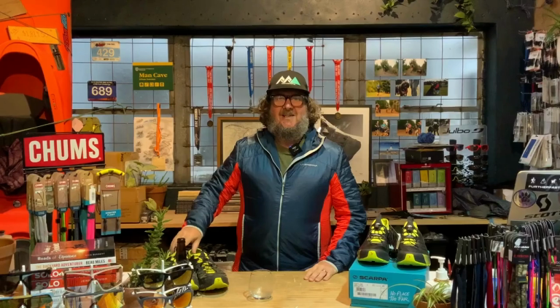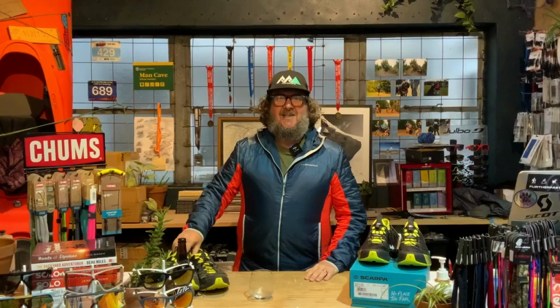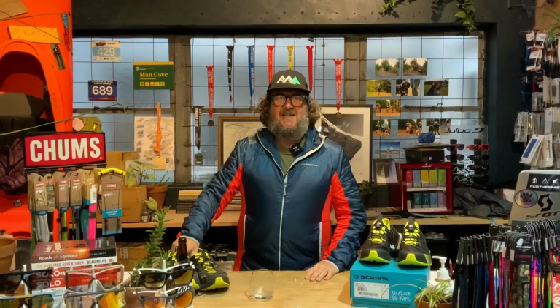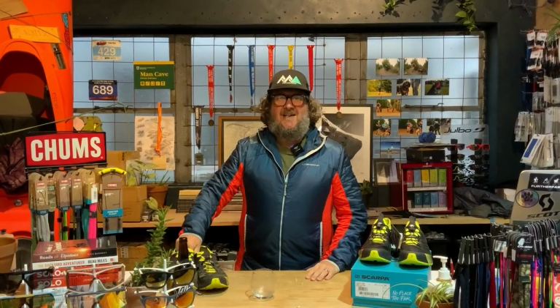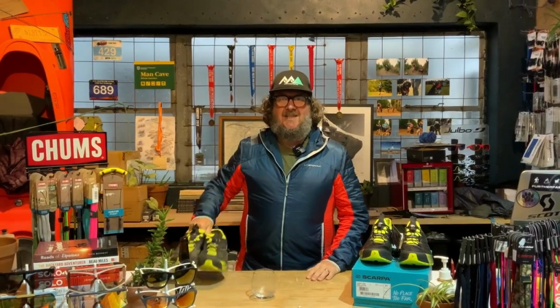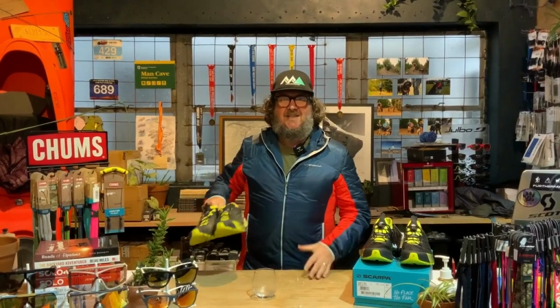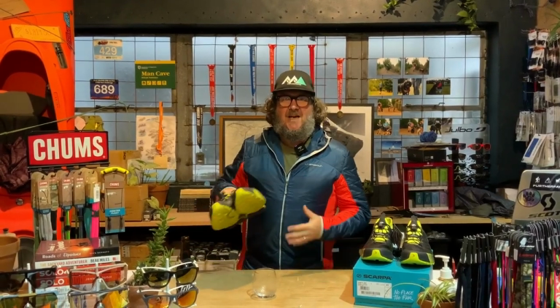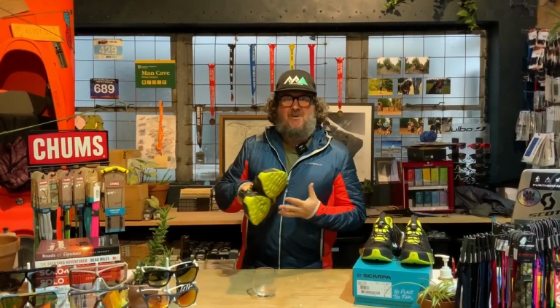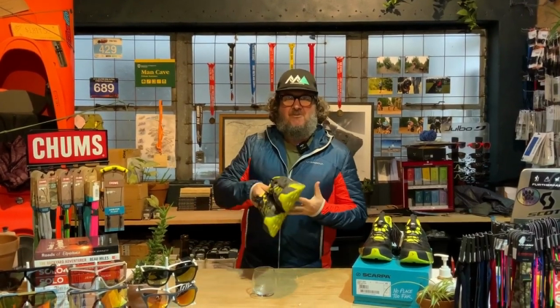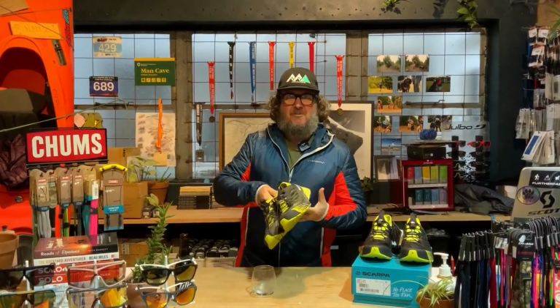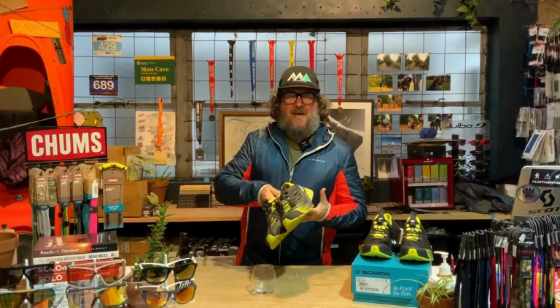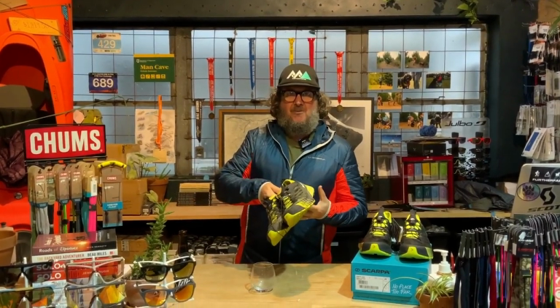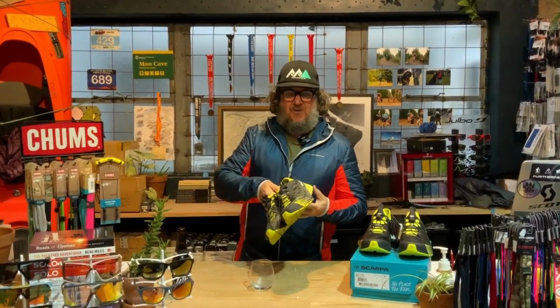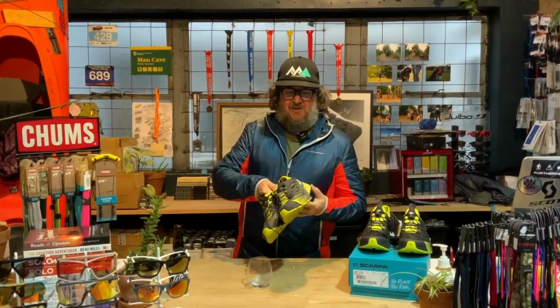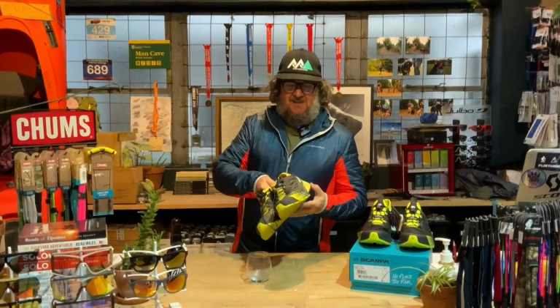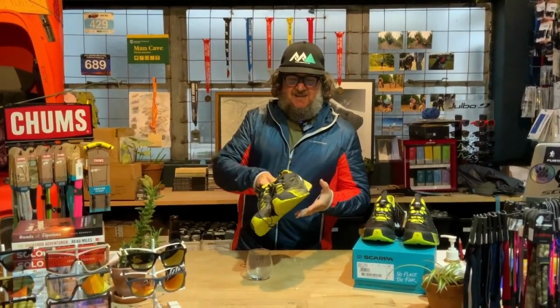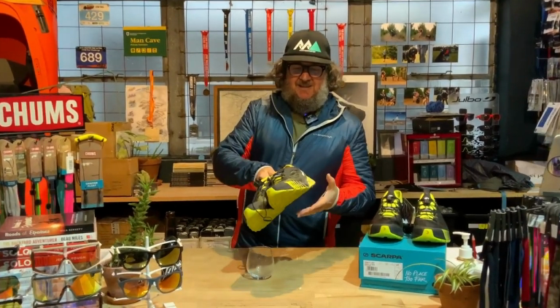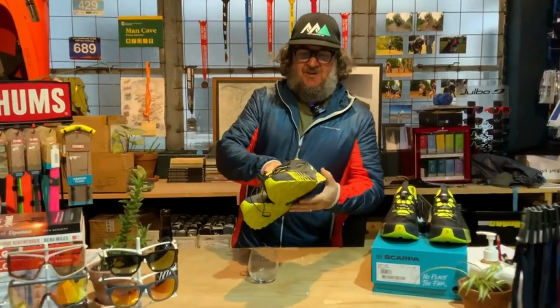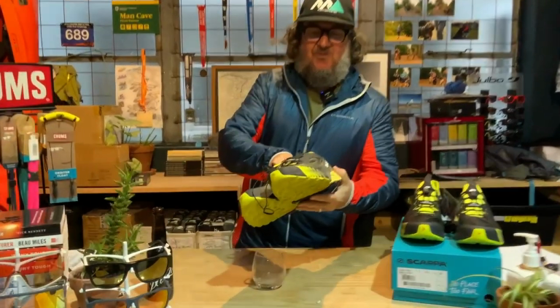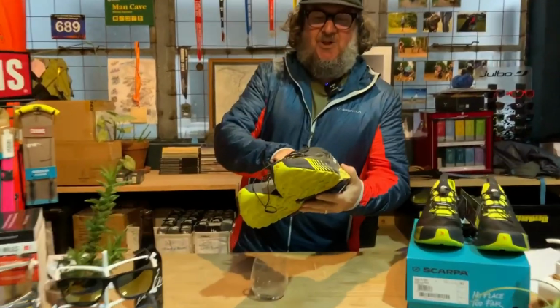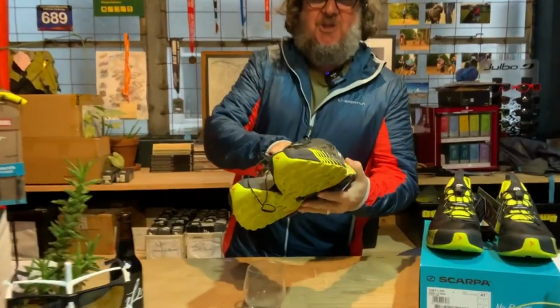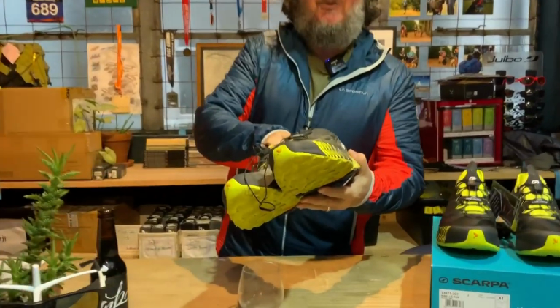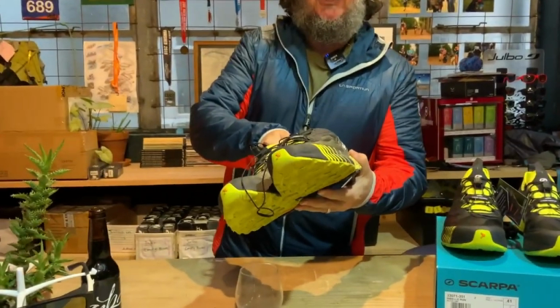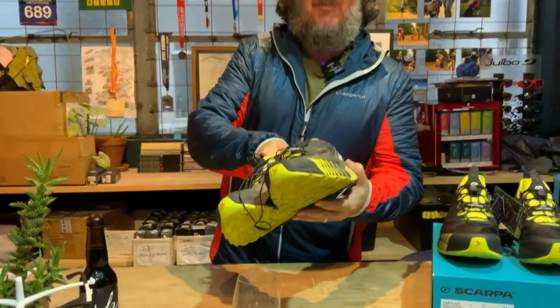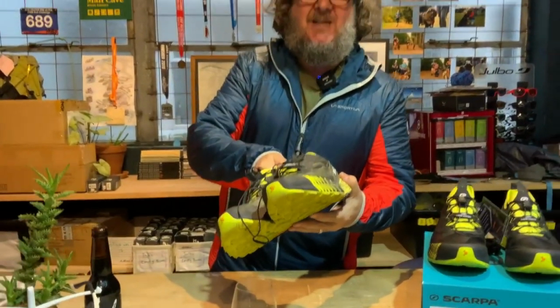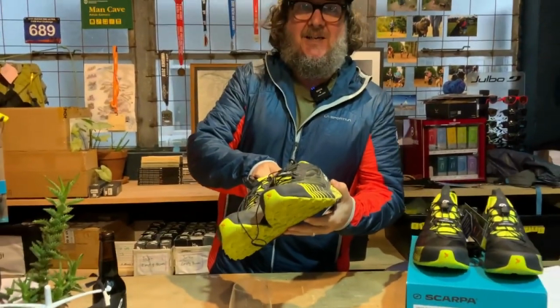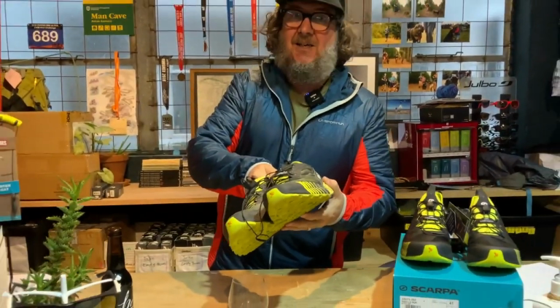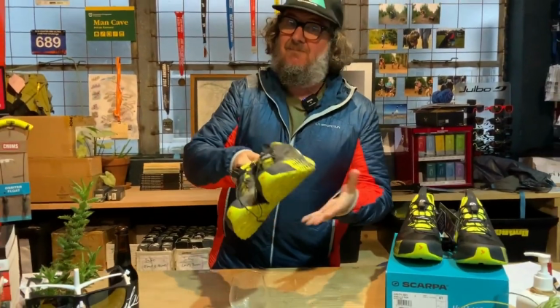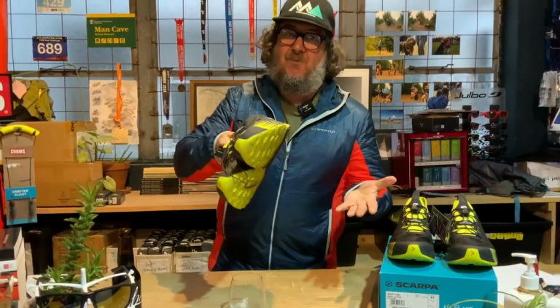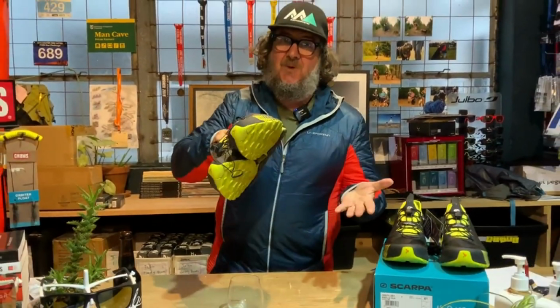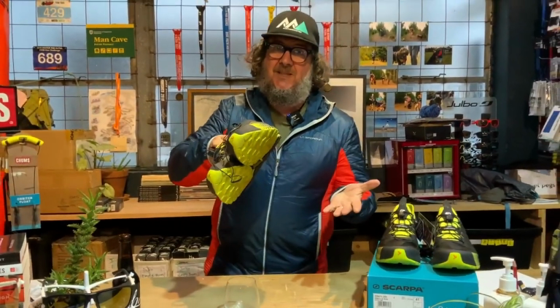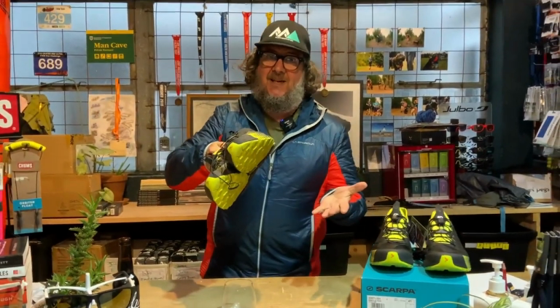G'day guys. Scarpa Rebel Run — running shoe or speed hiker? We decide.